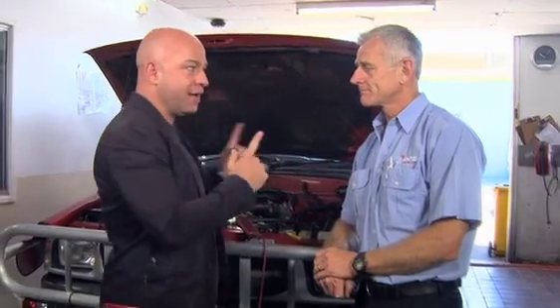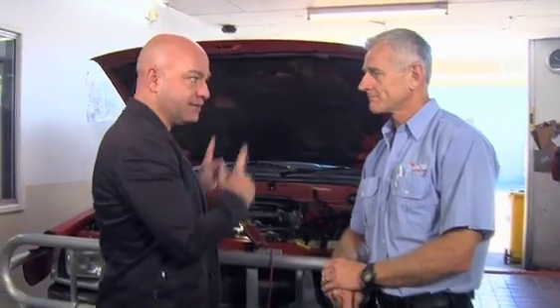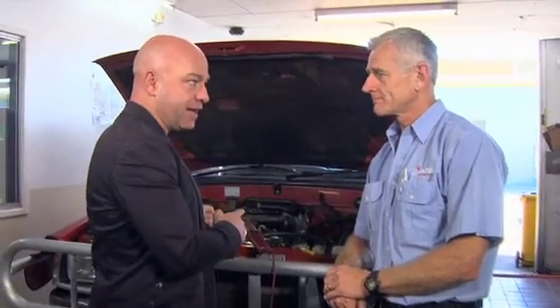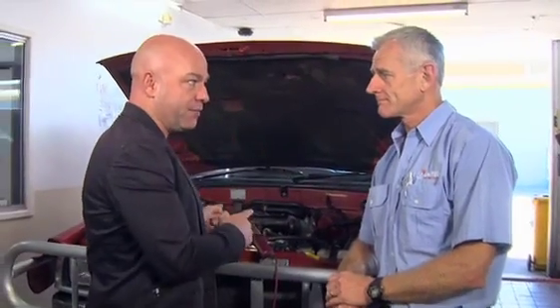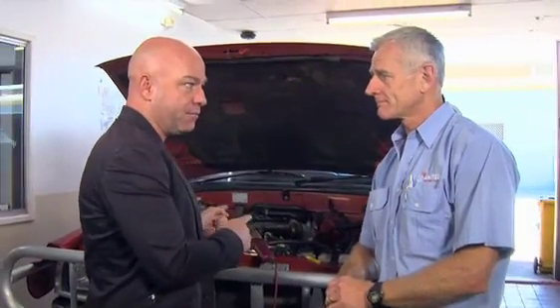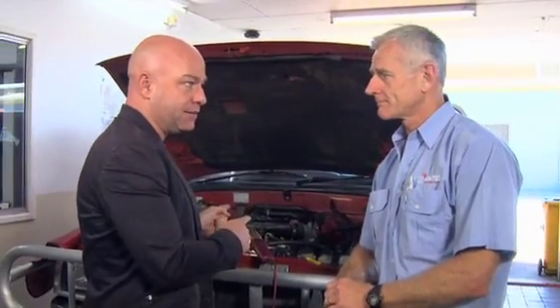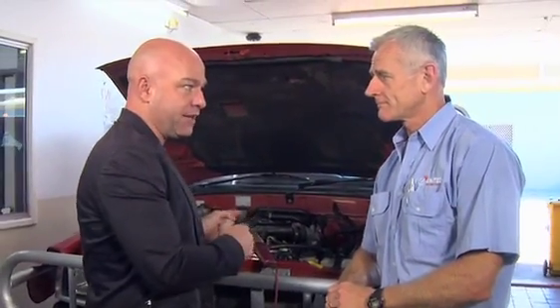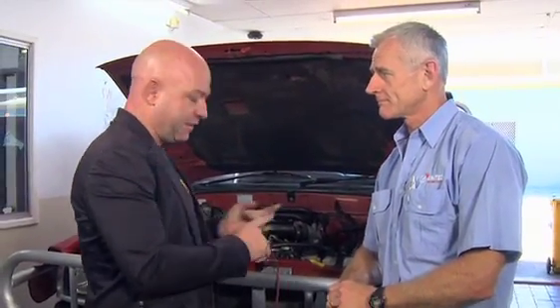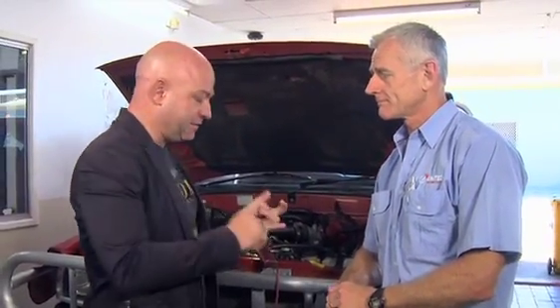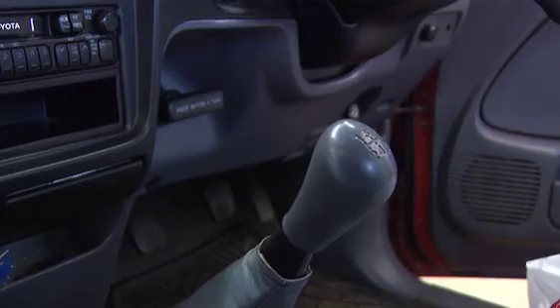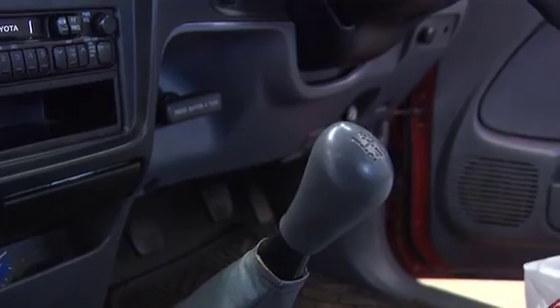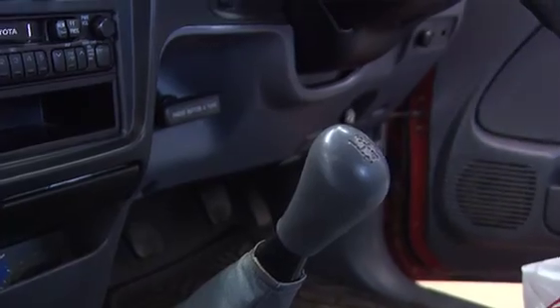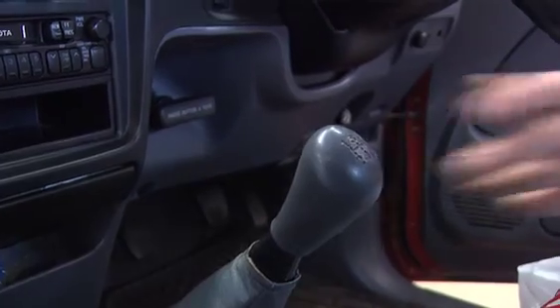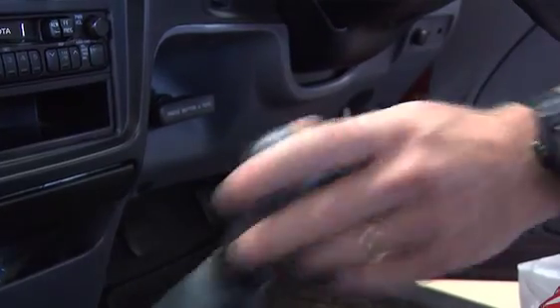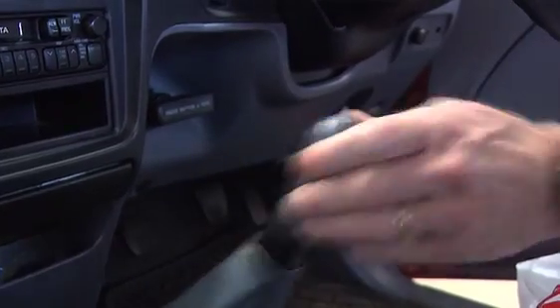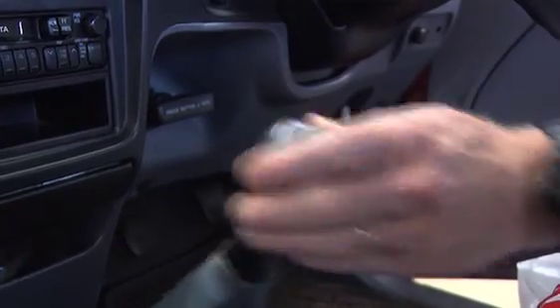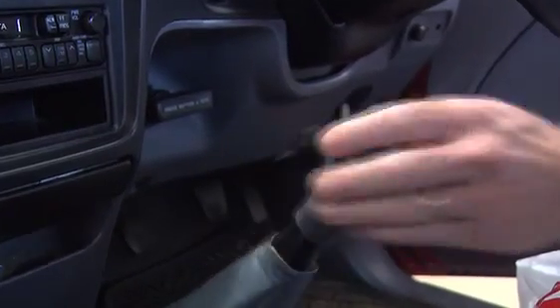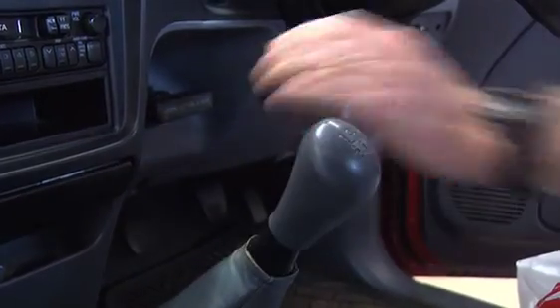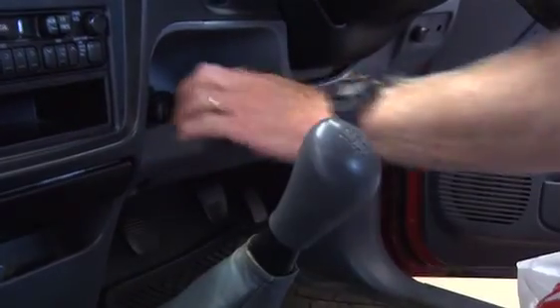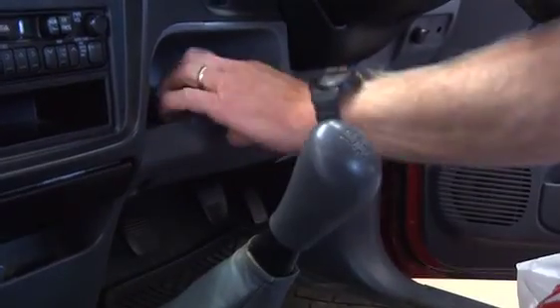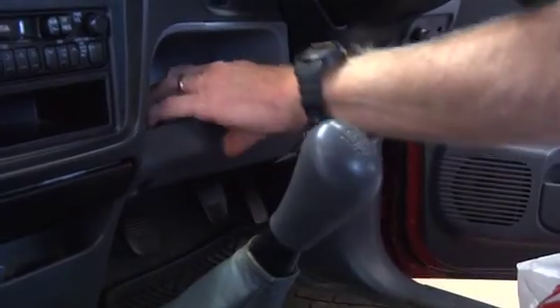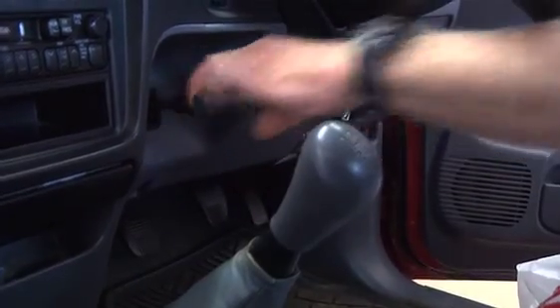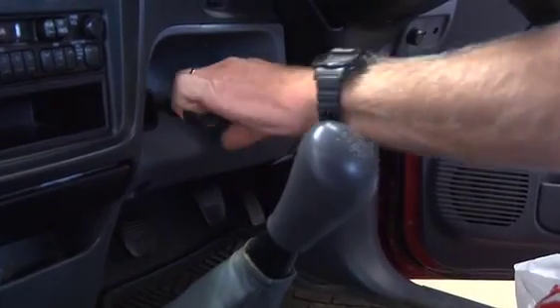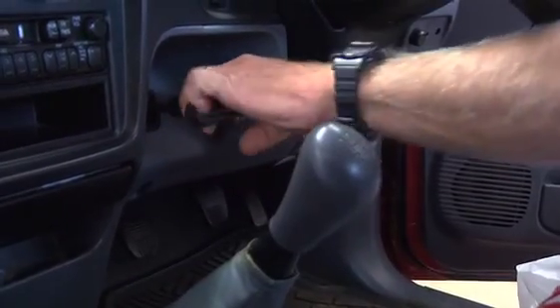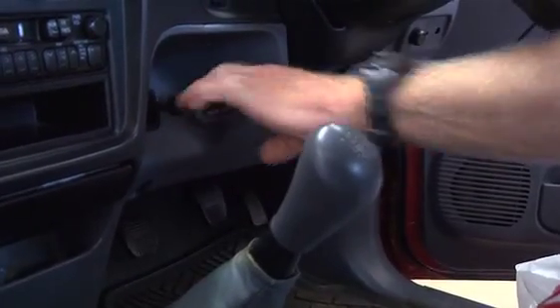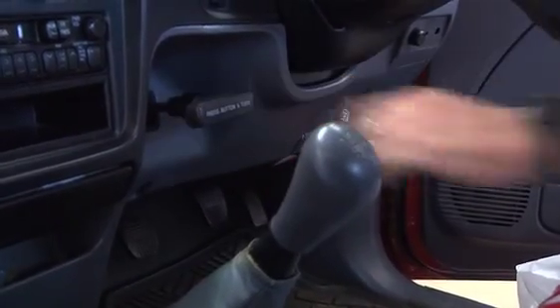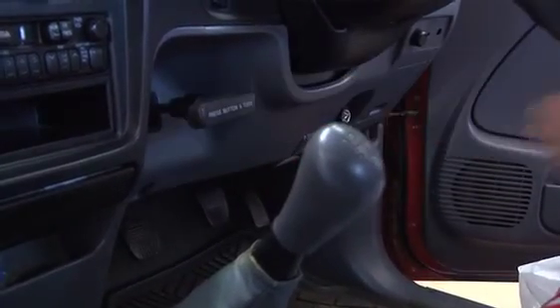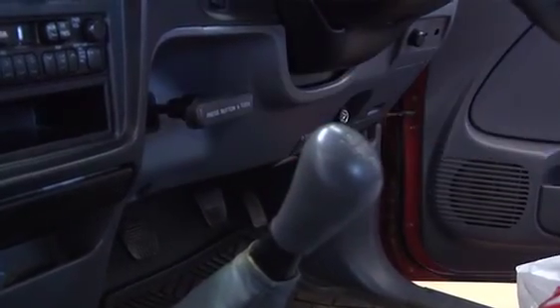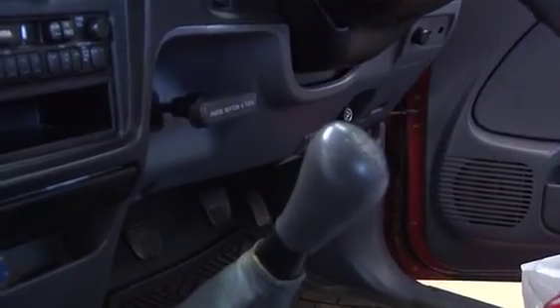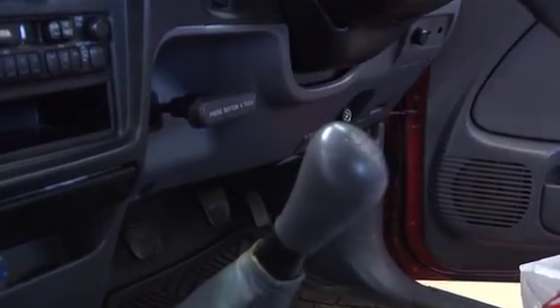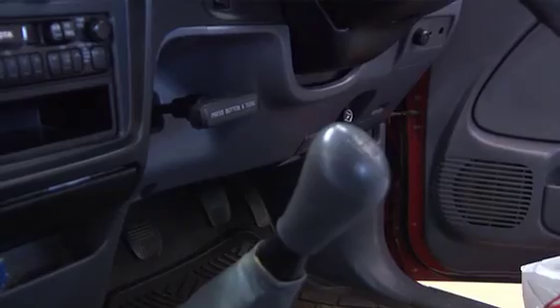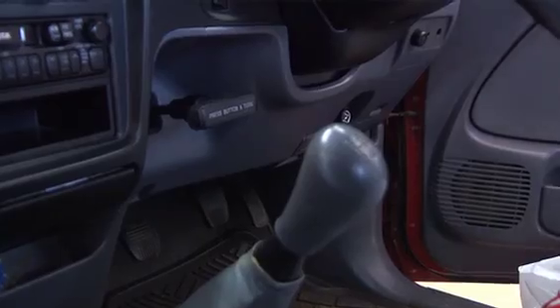Has the car been made safe? Is it in neutral? Correct. Is the handbrake on? Yes. Have you taken out the keys? Absolutely.